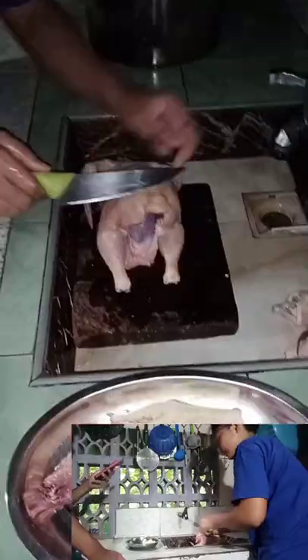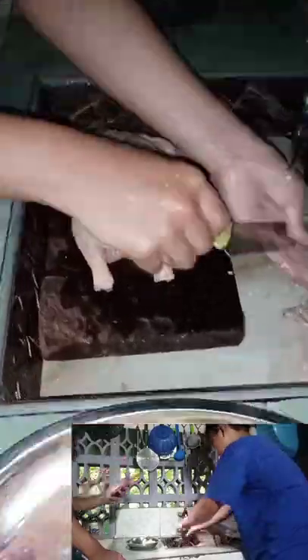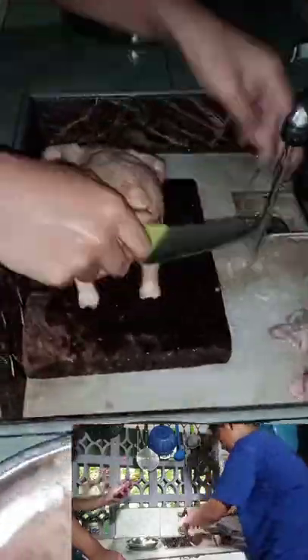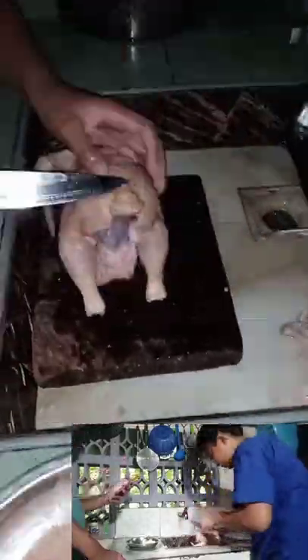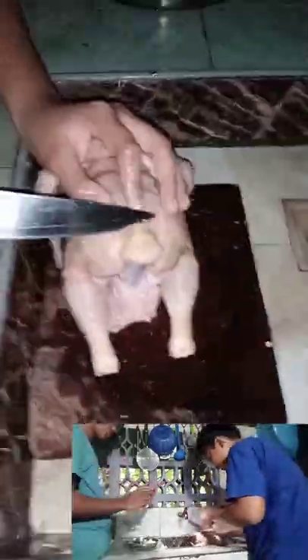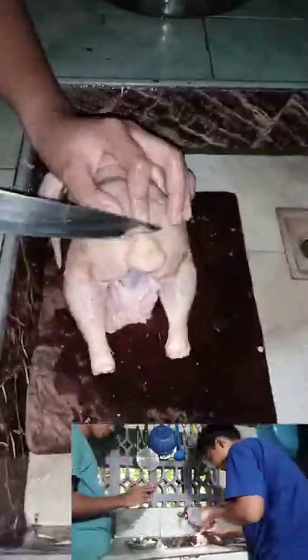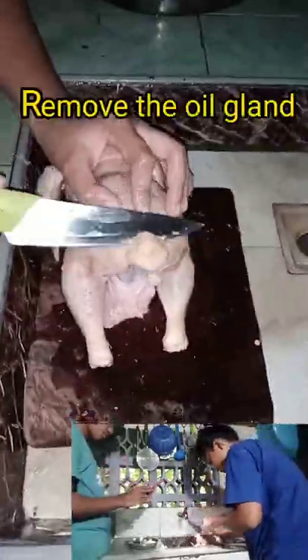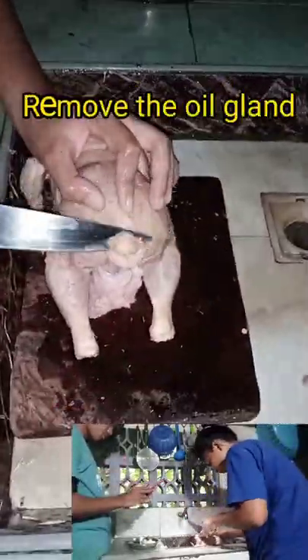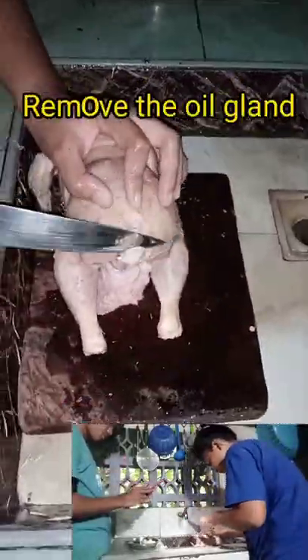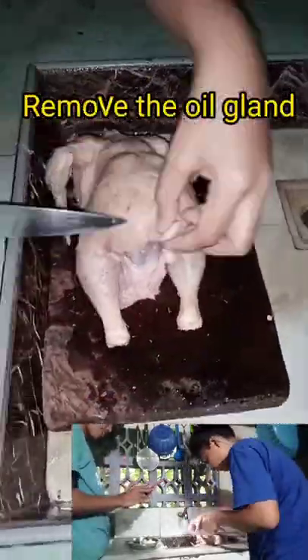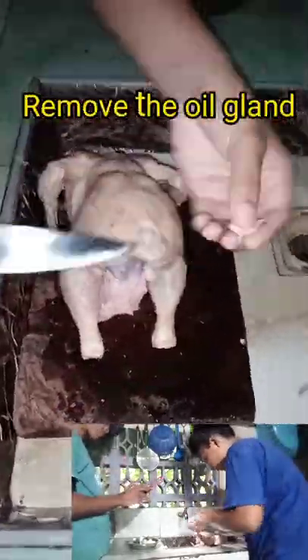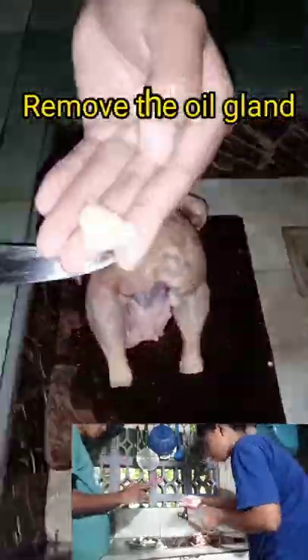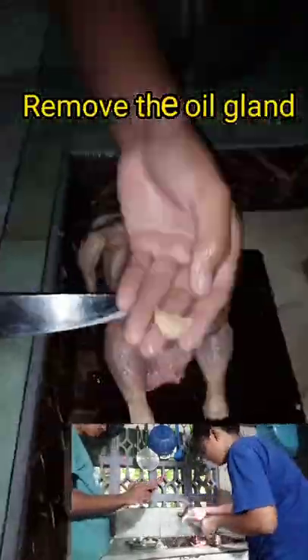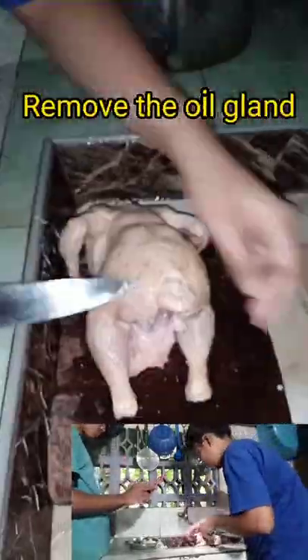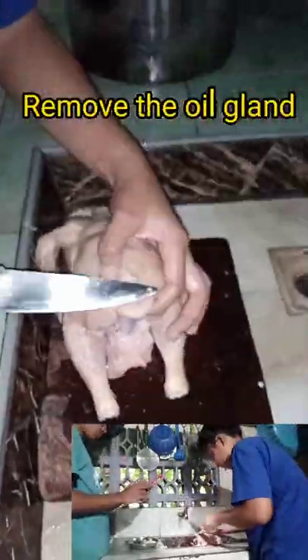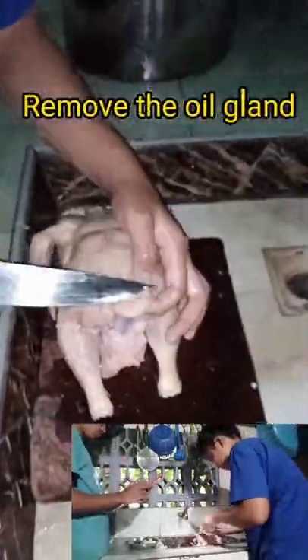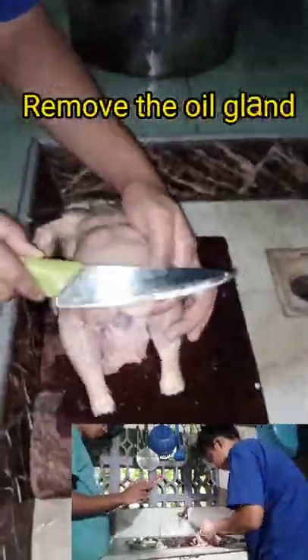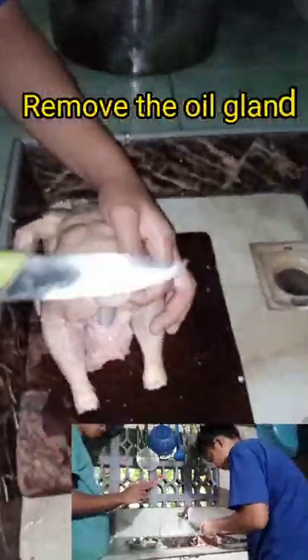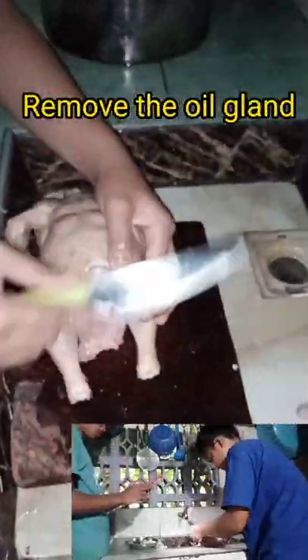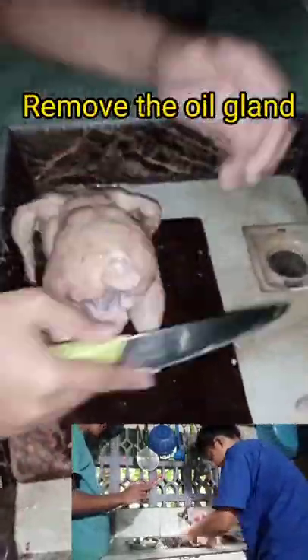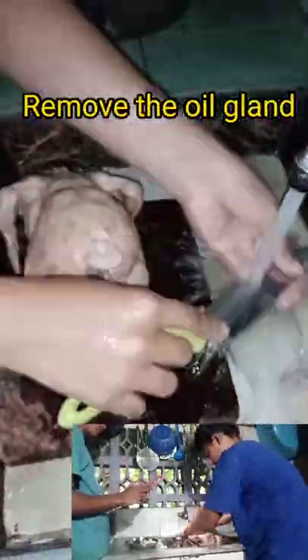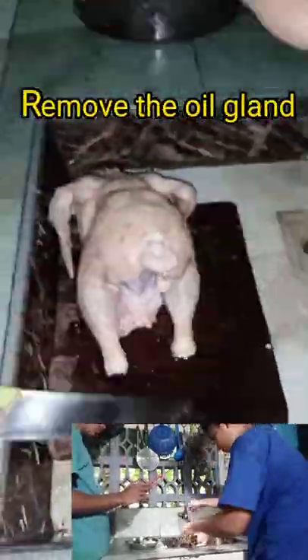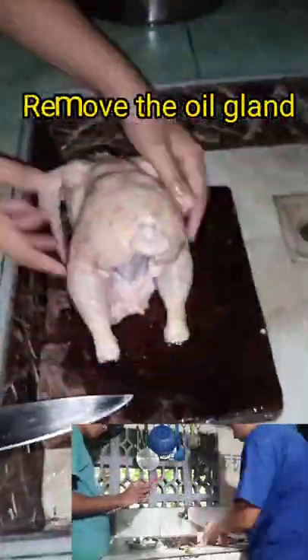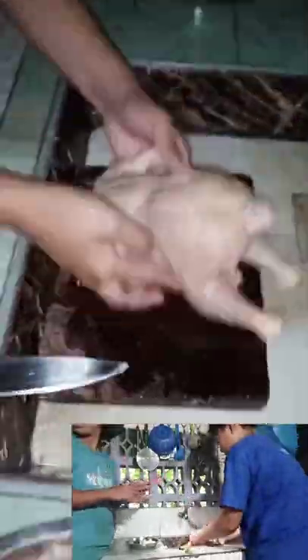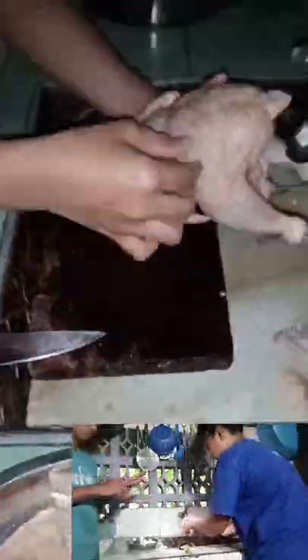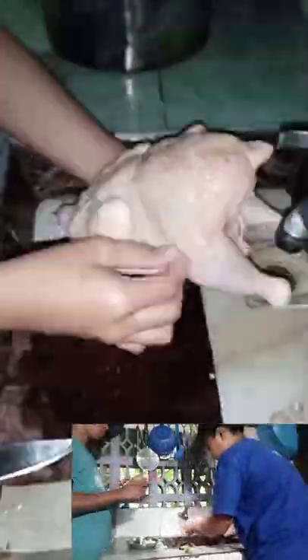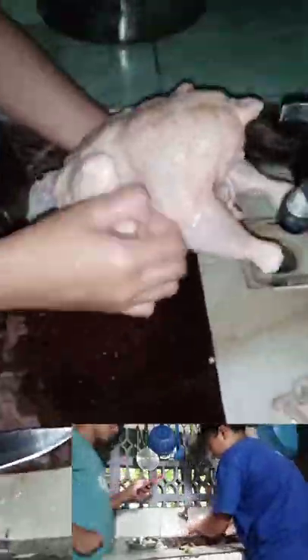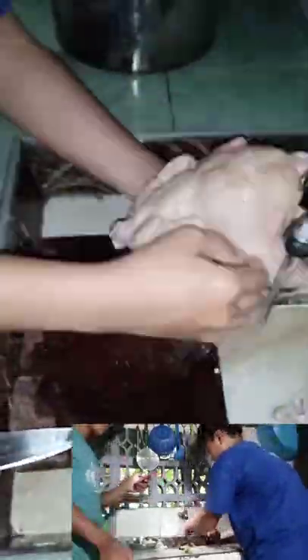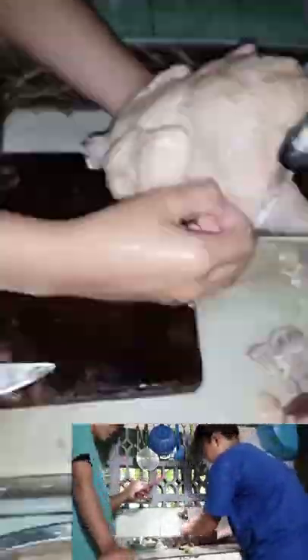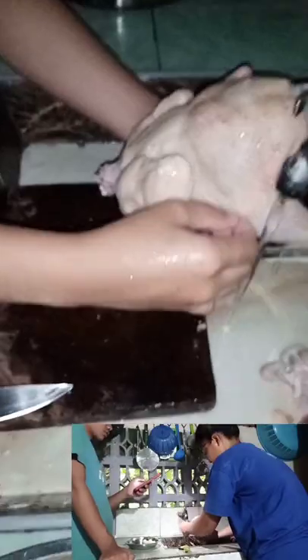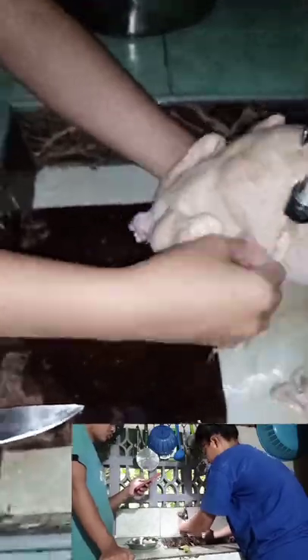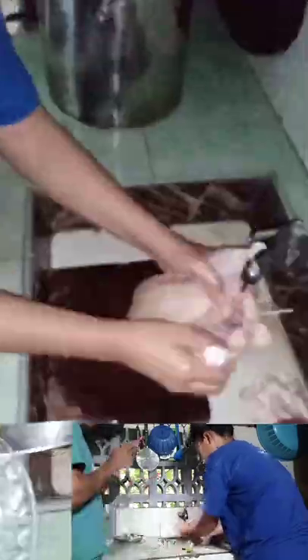I then removed the oil gland found at the base of the tail, making sure that no part of it was left behind.